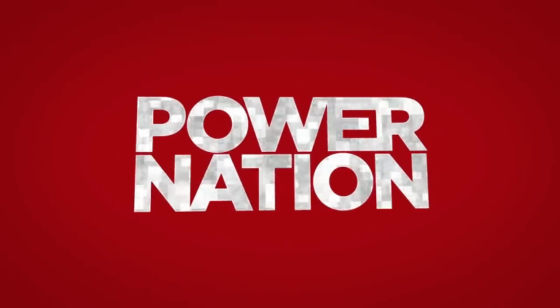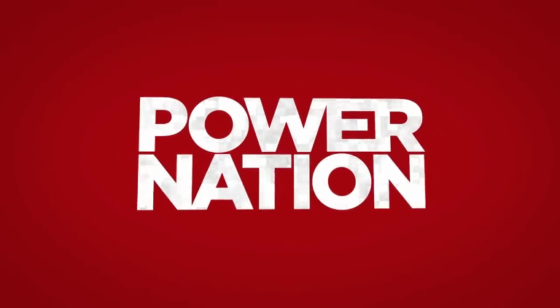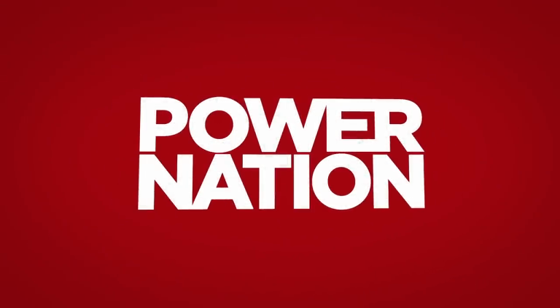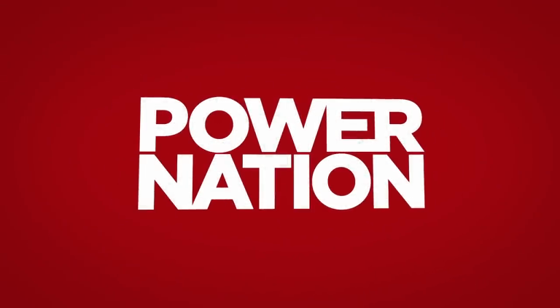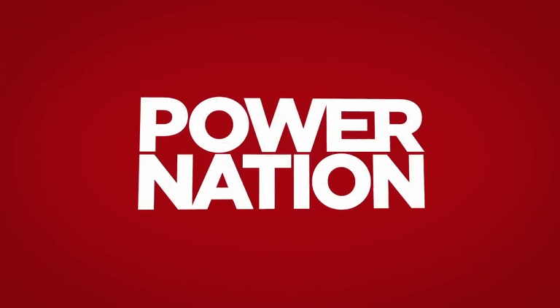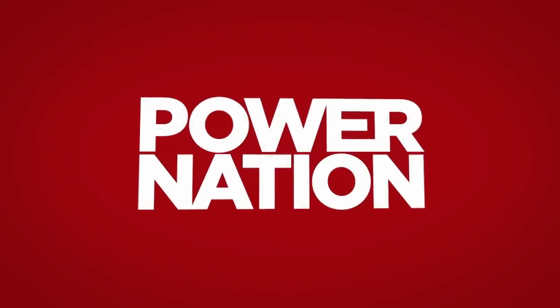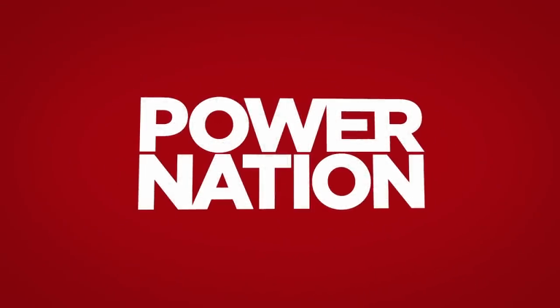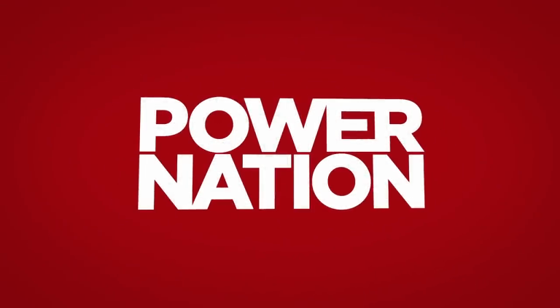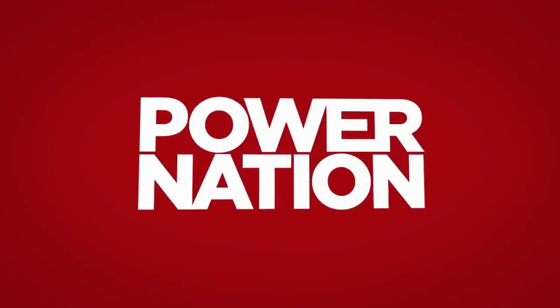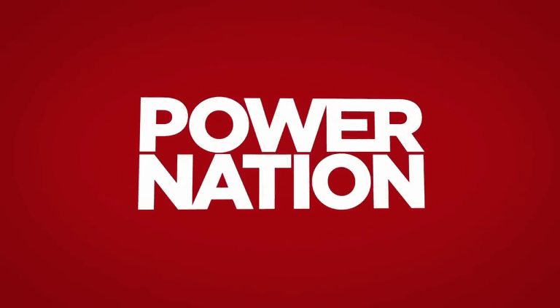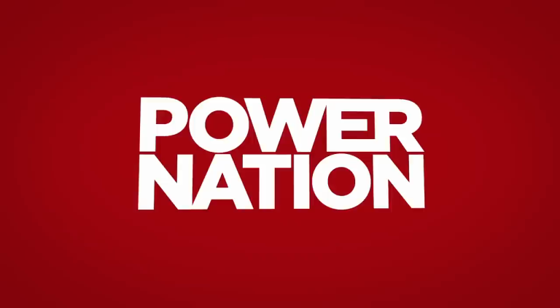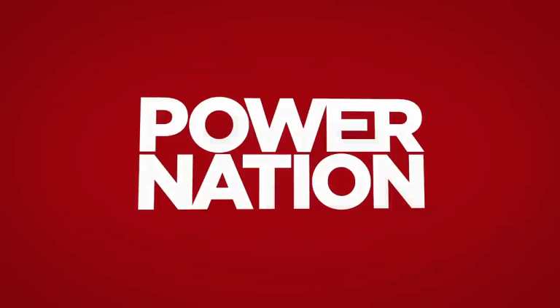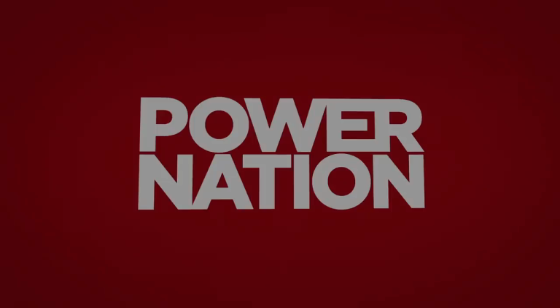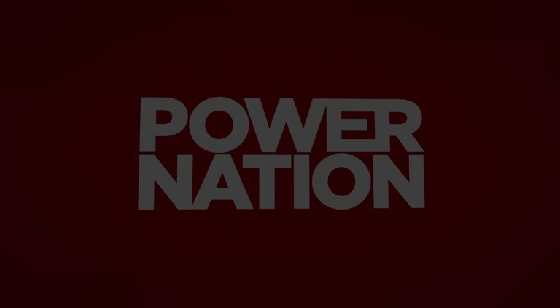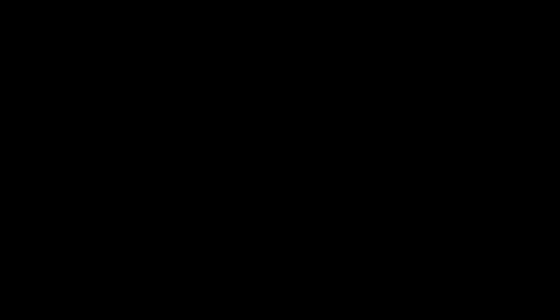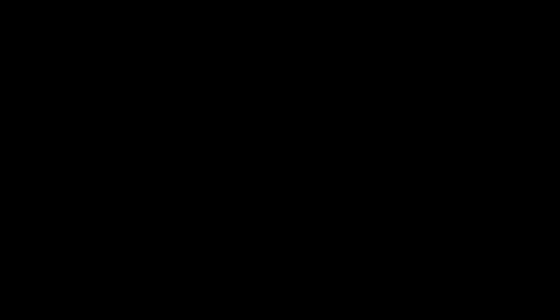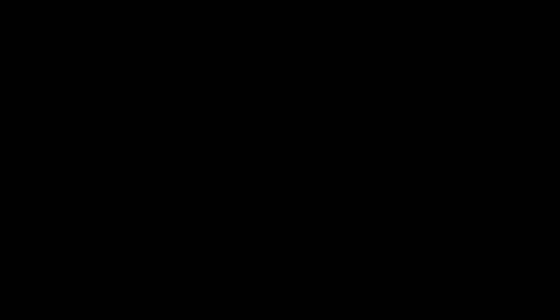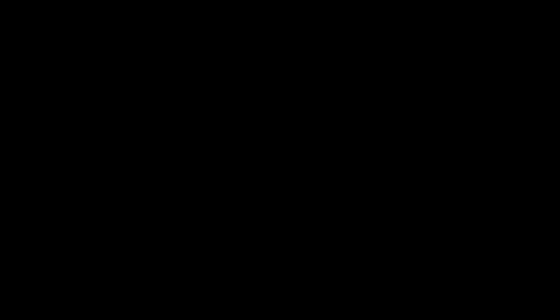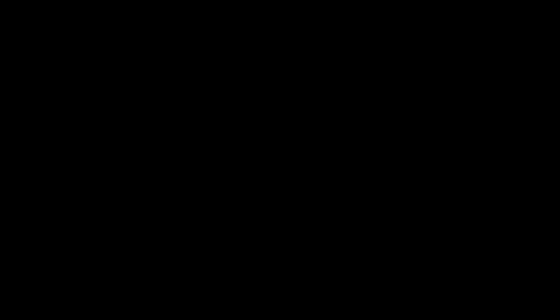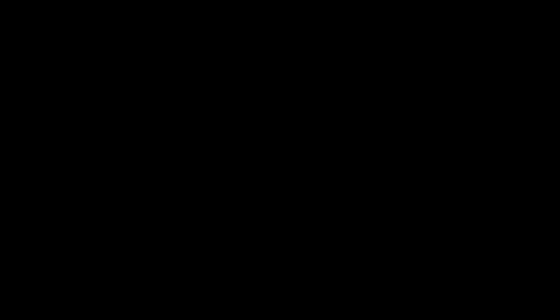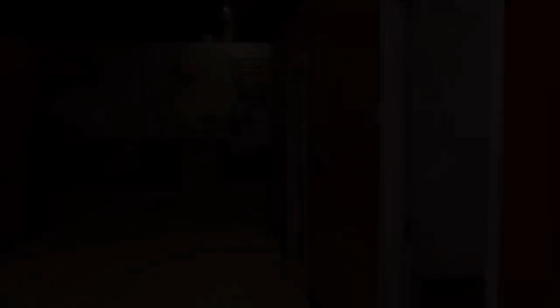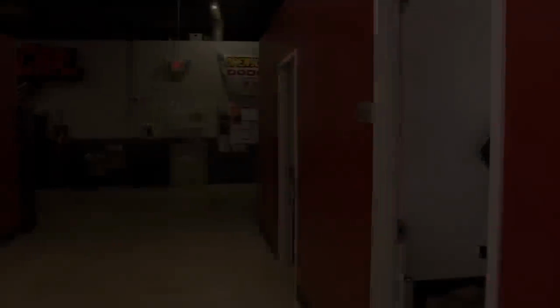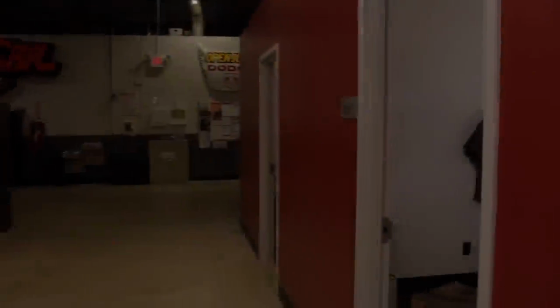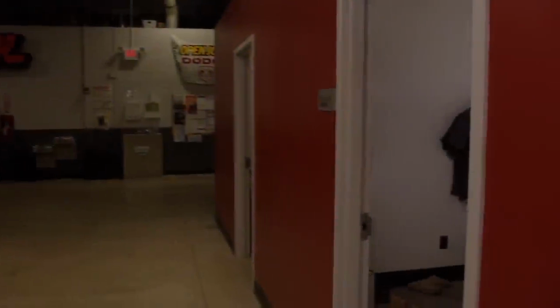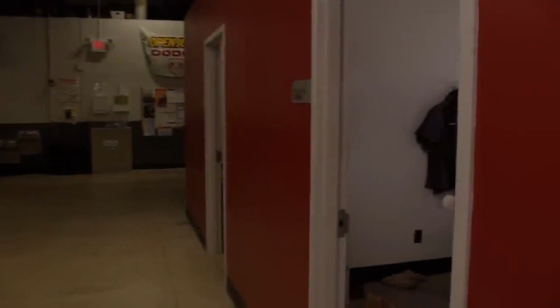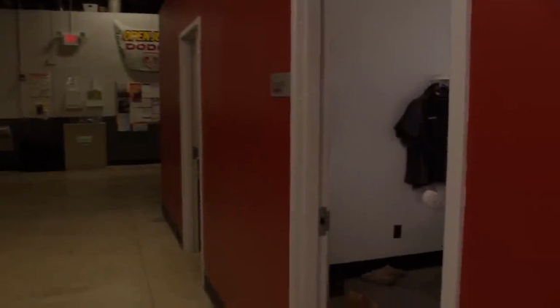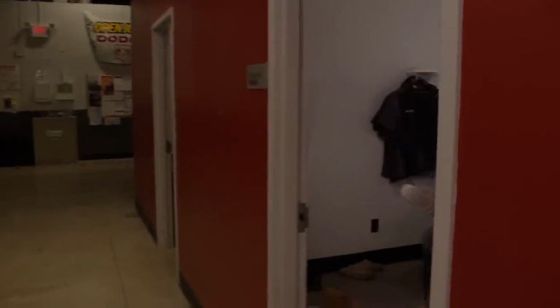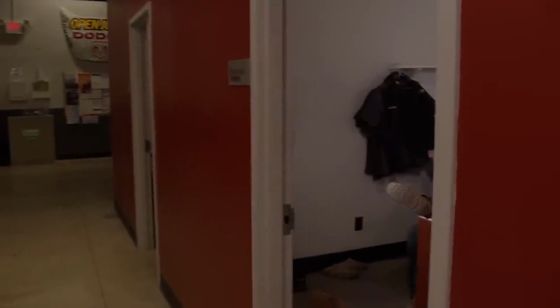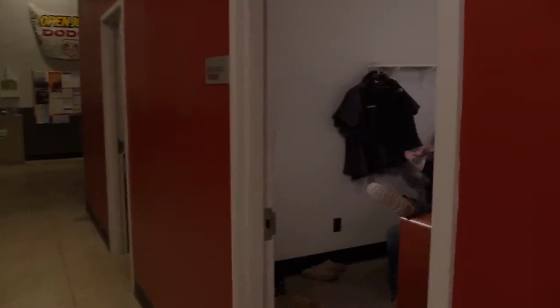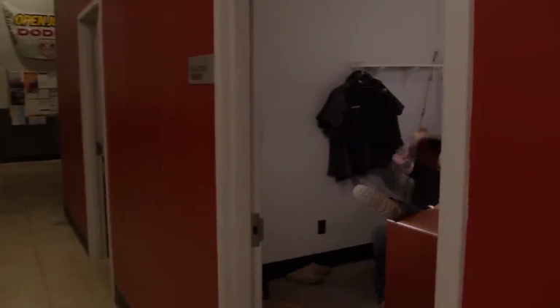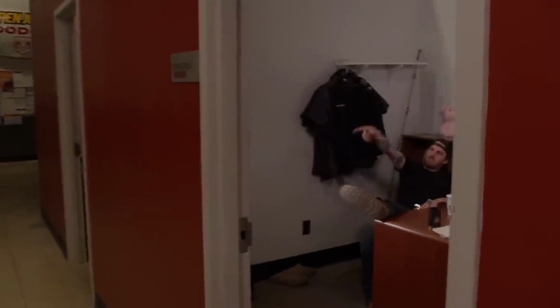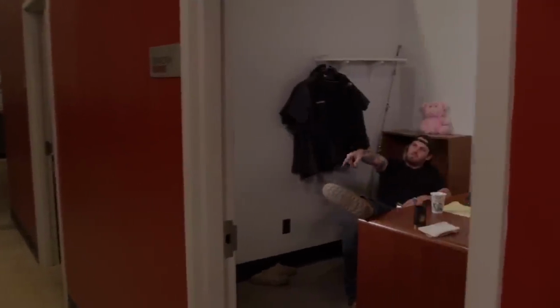You're watching Power Nation. All right, Mark, what's up with the F-150?